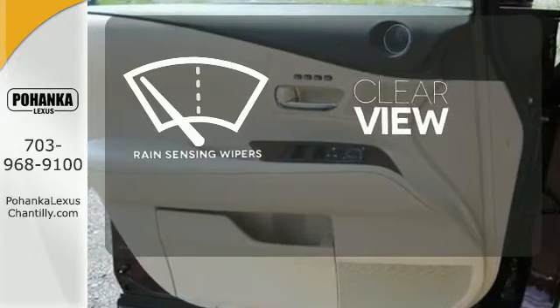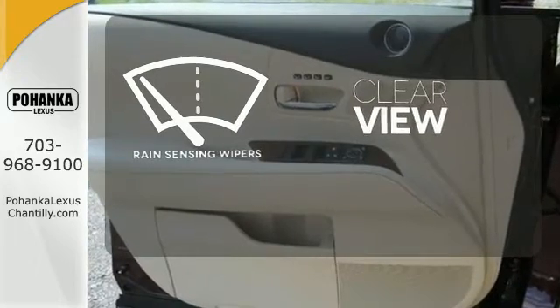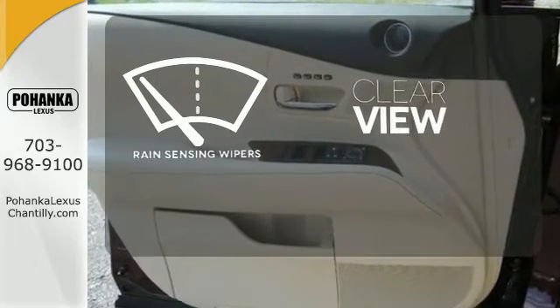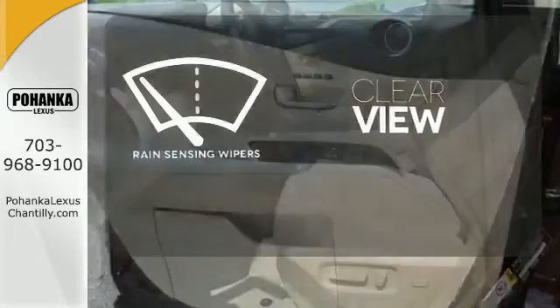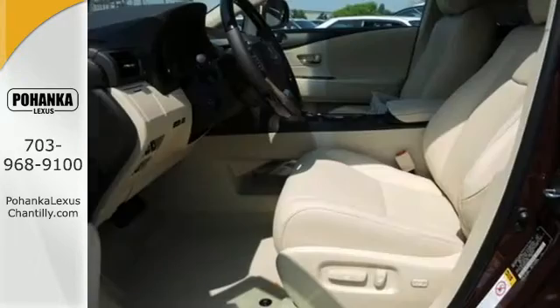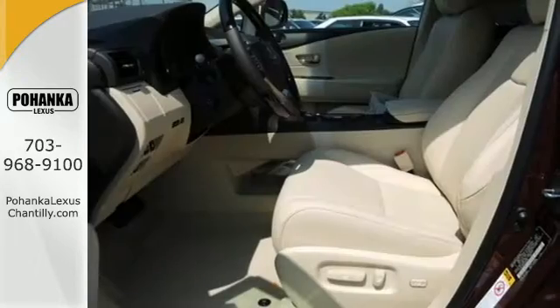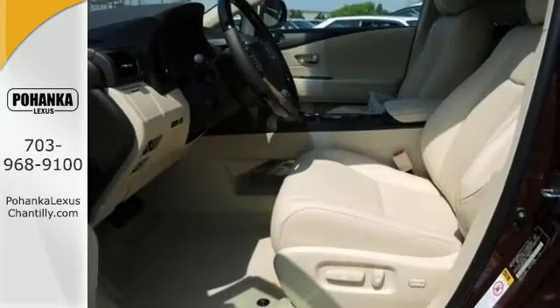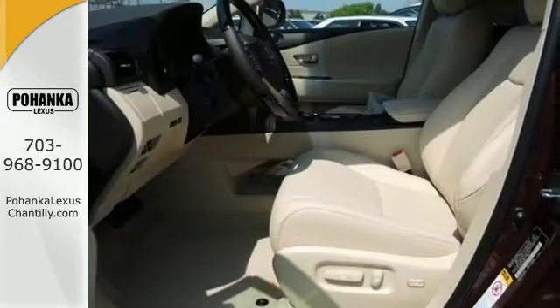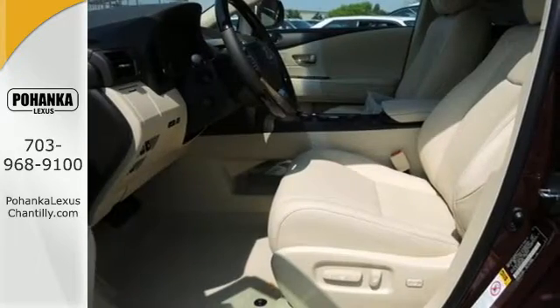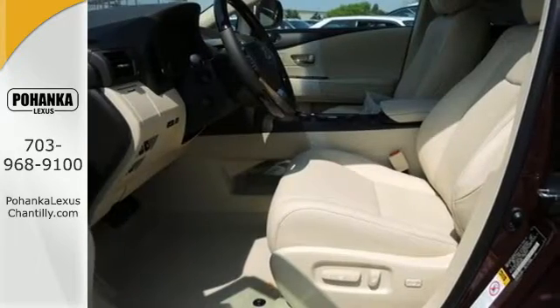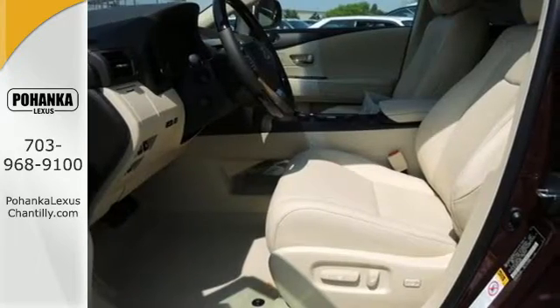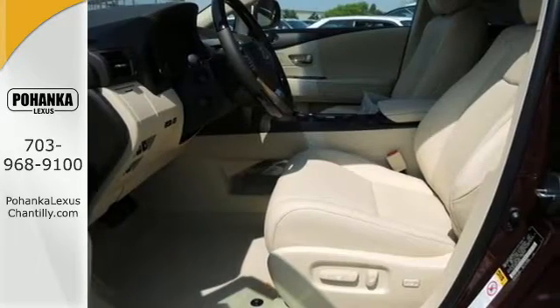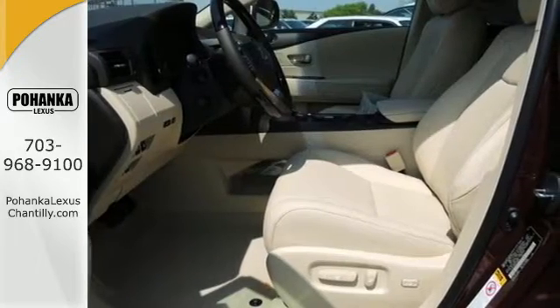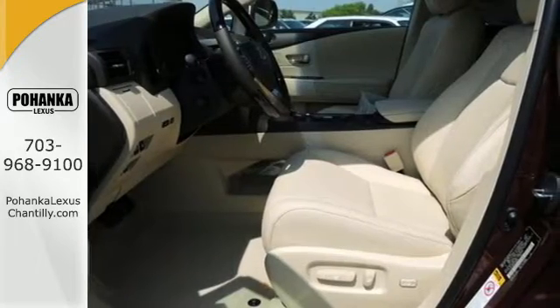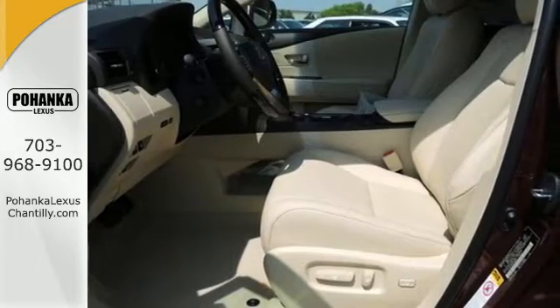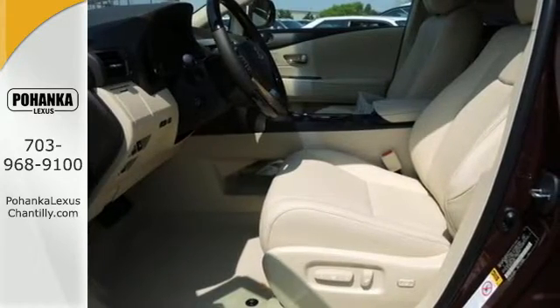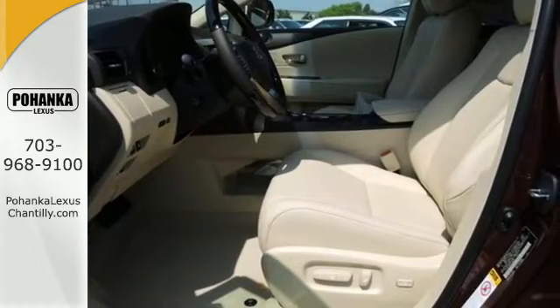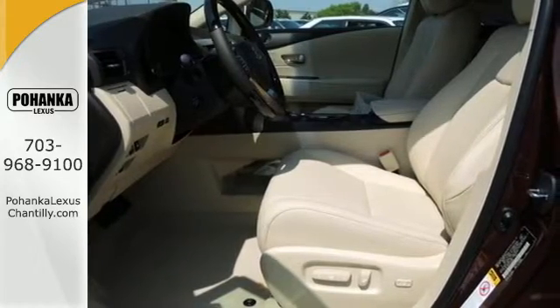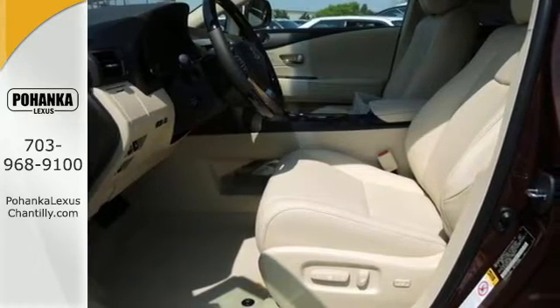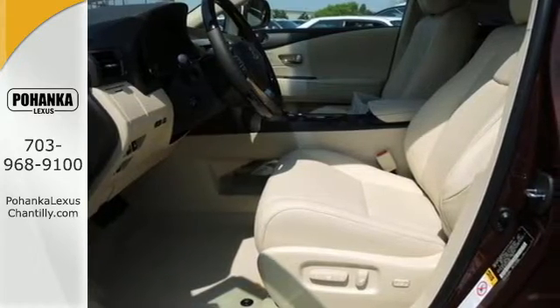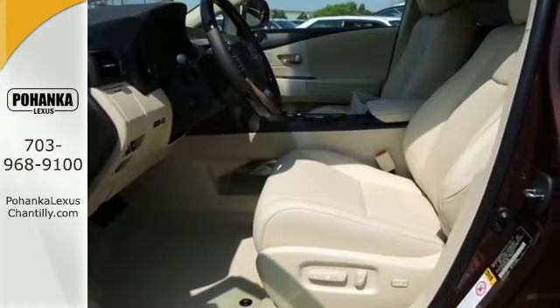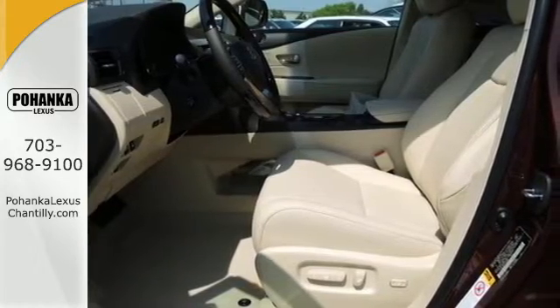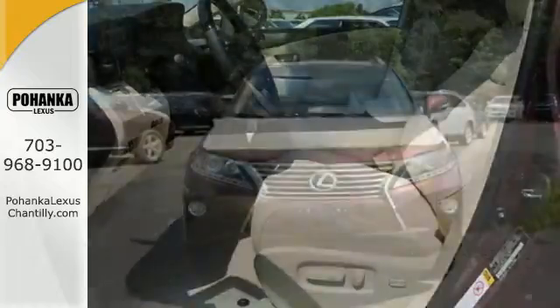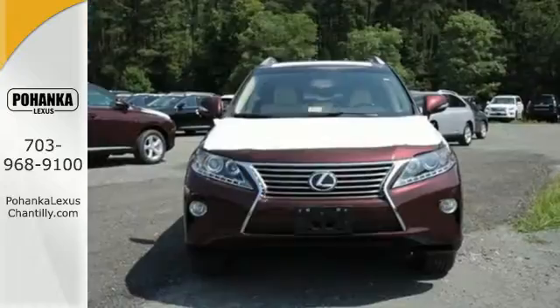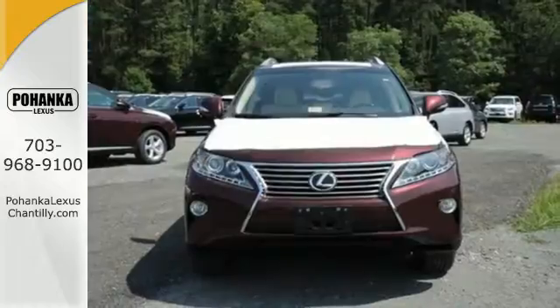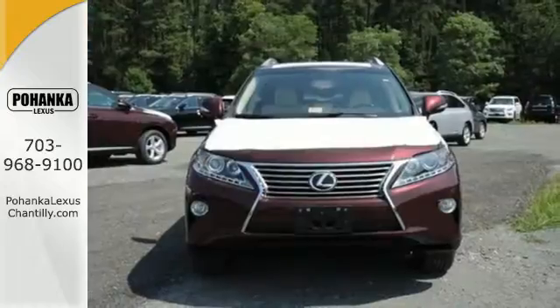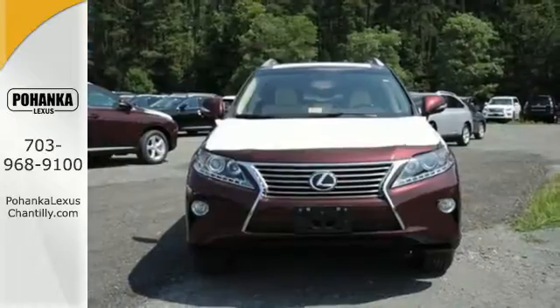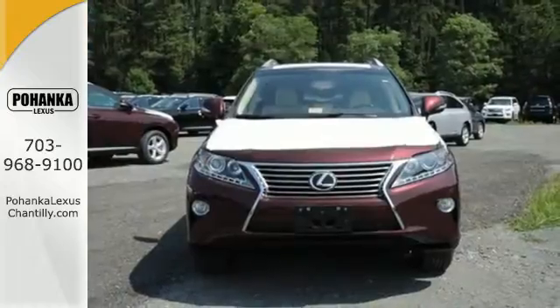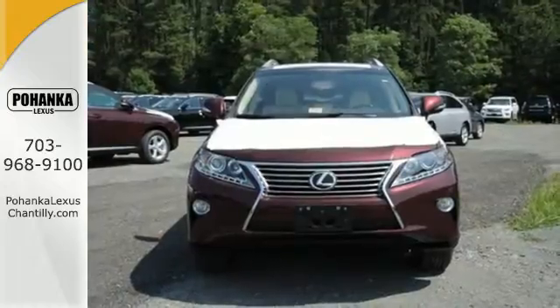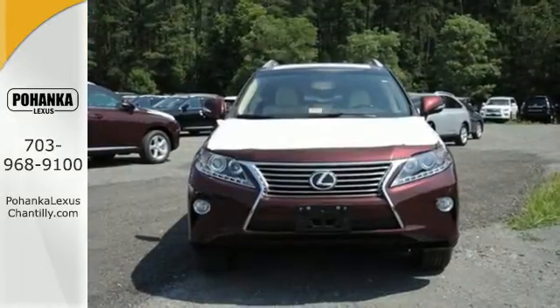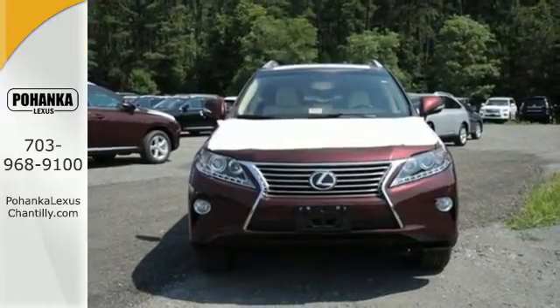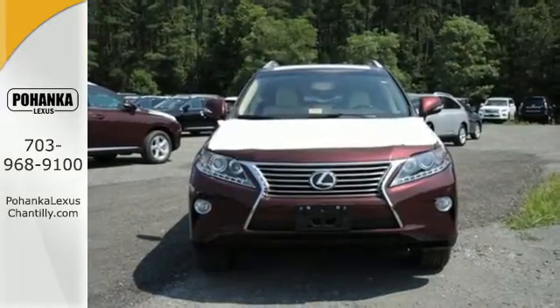This 2015 Lexus RX 350 is automotive perfection. Make it yours today.